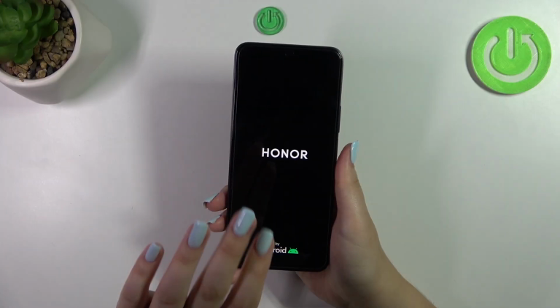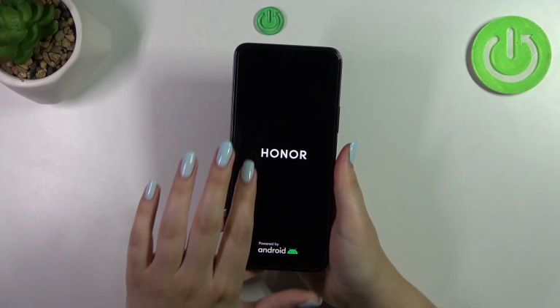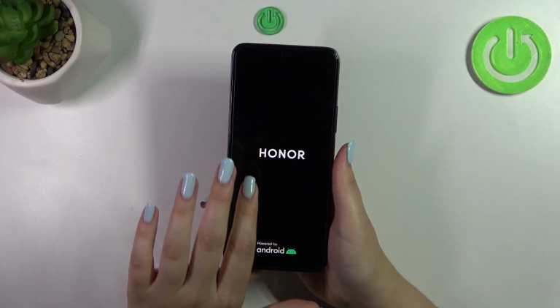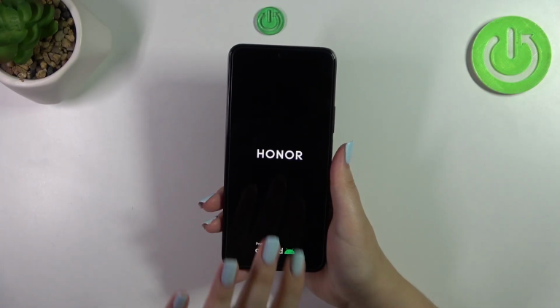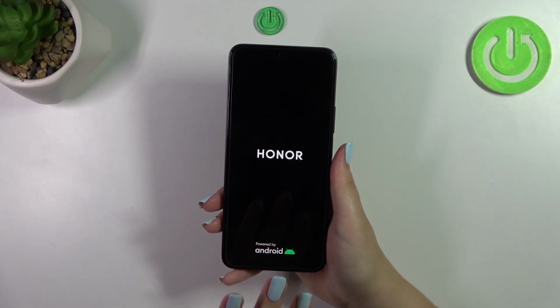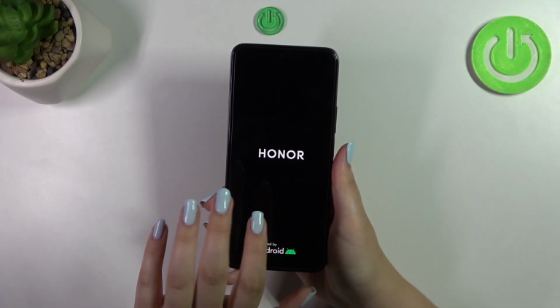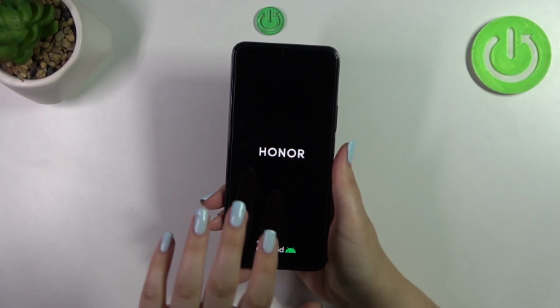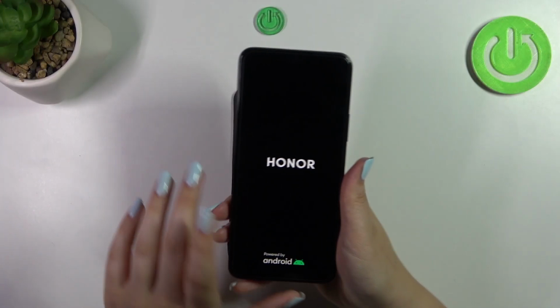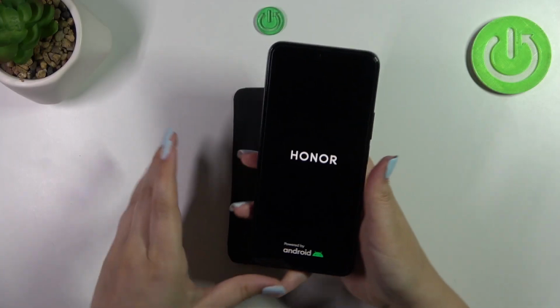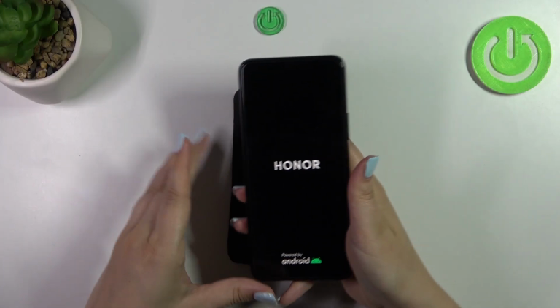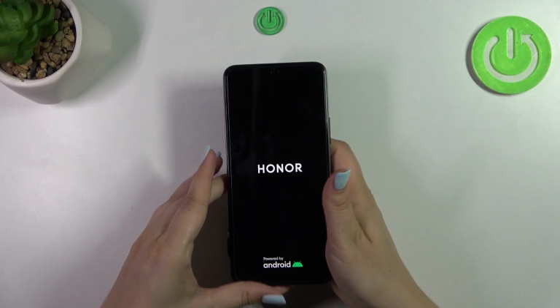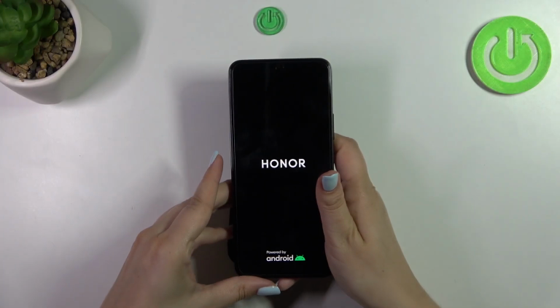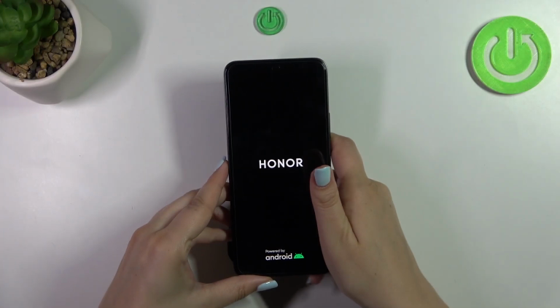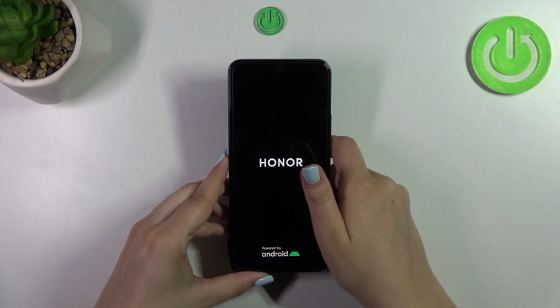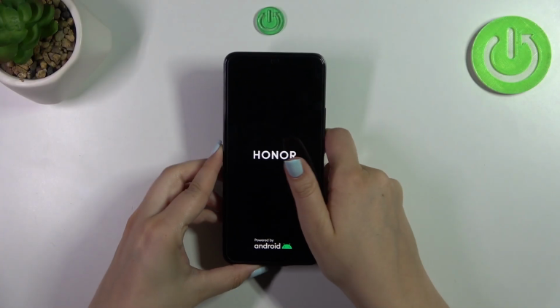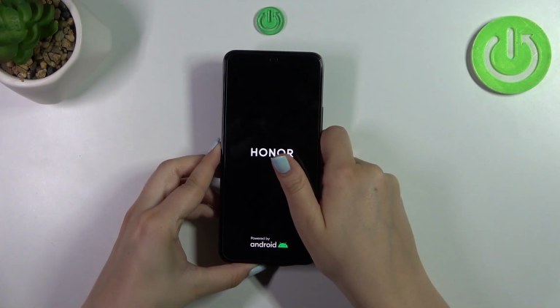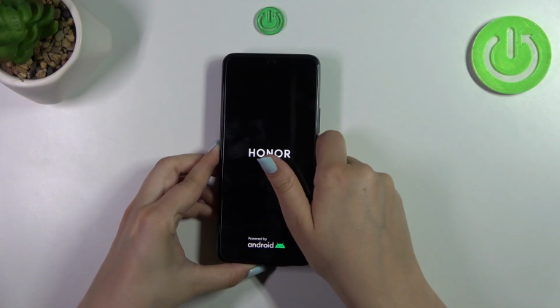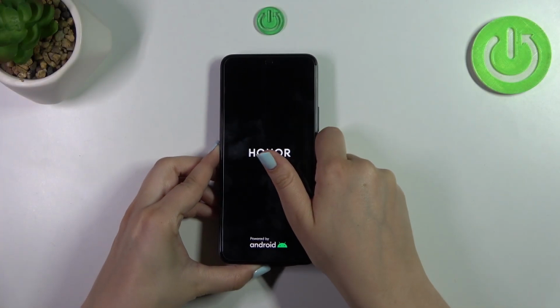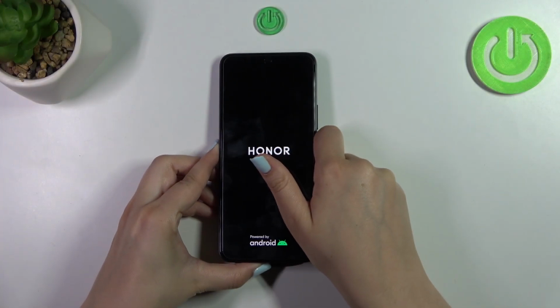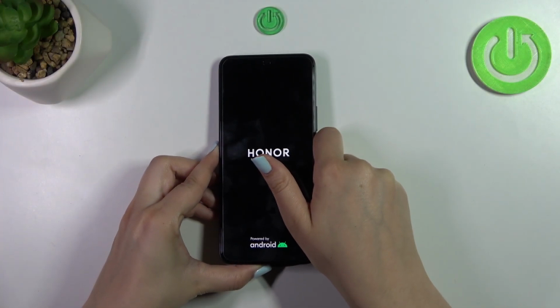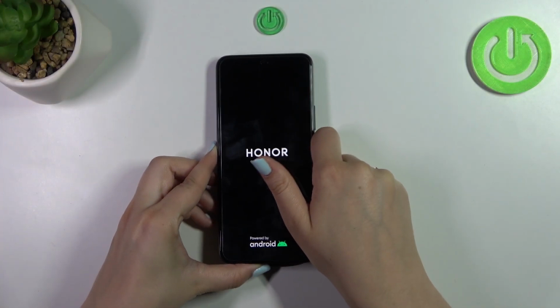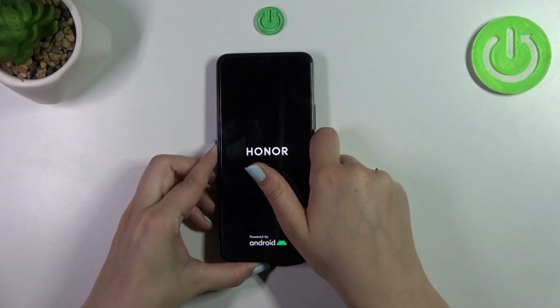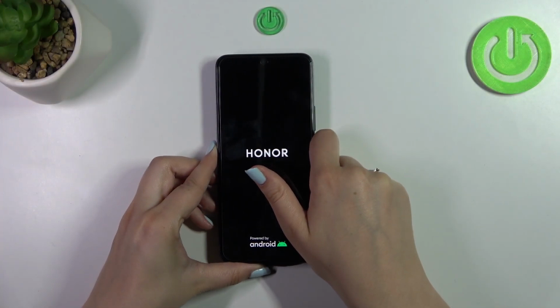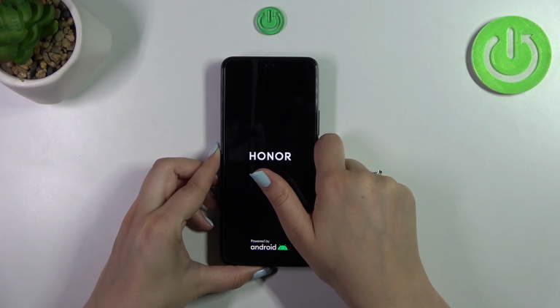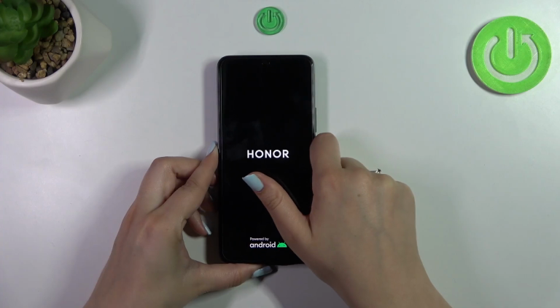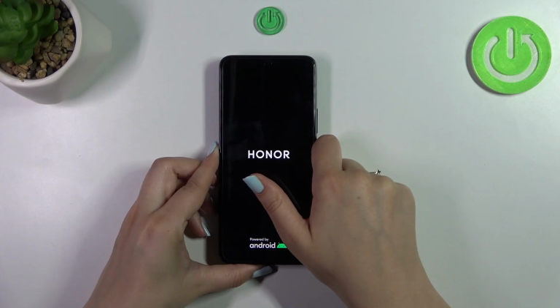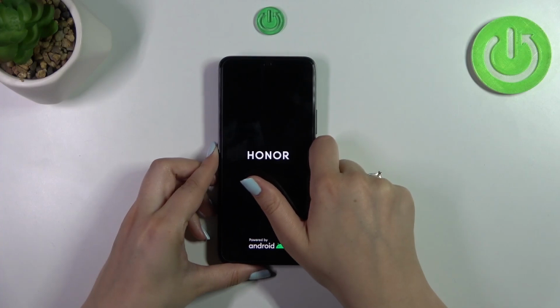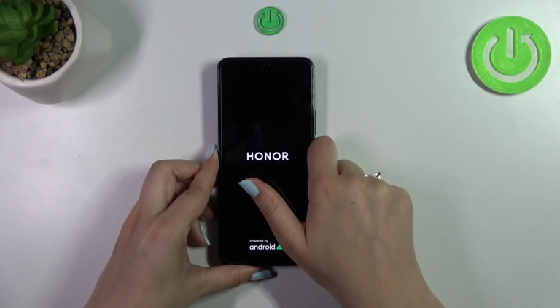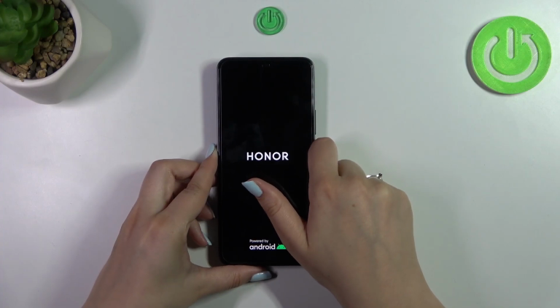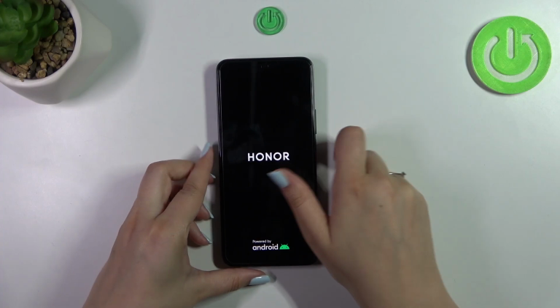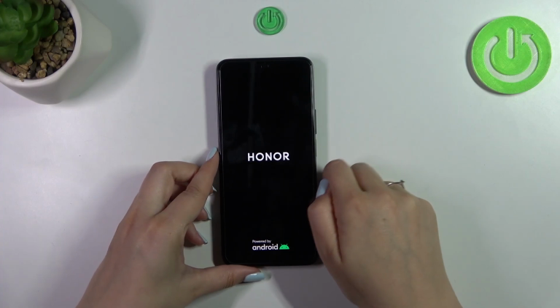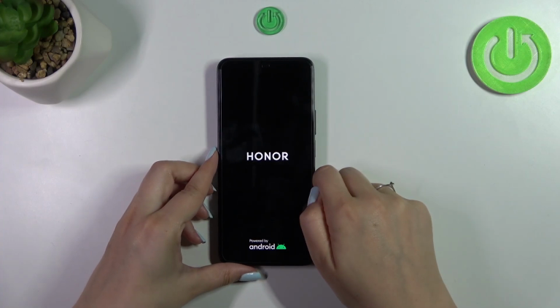We've got the developer's logo, which simply means that in a second our device will be restarted and it will get back to its normal state.